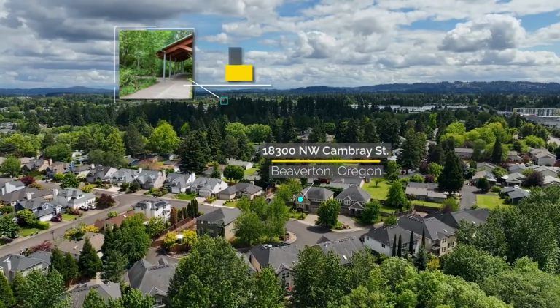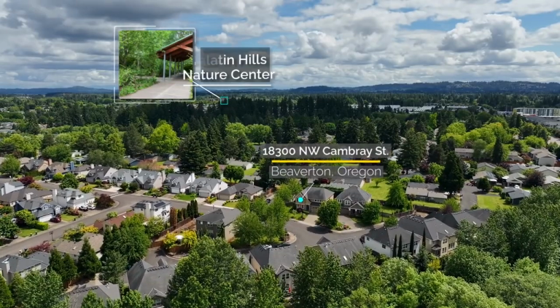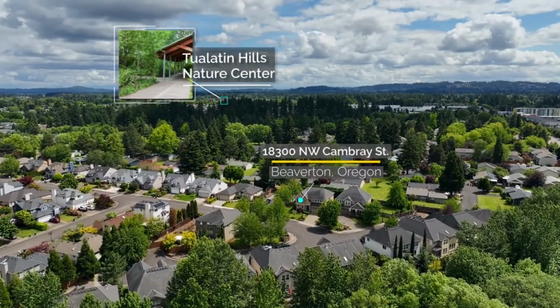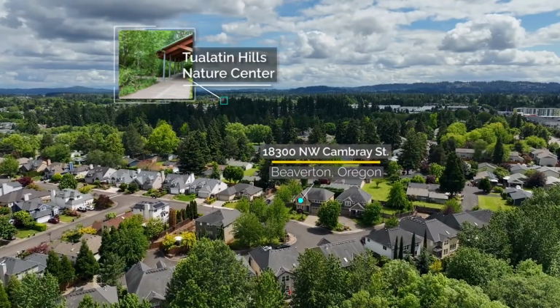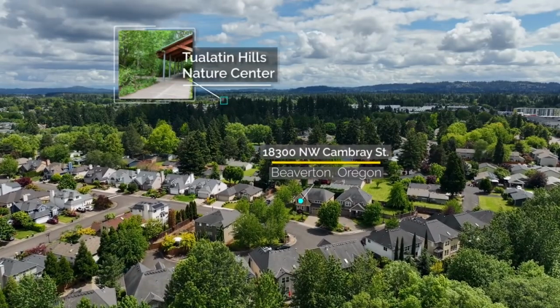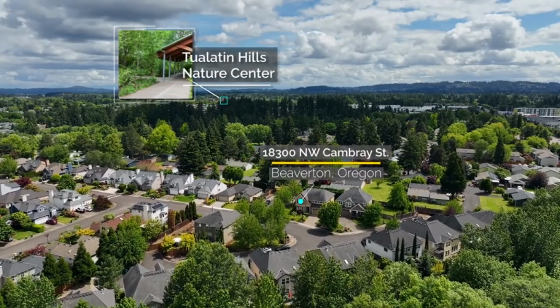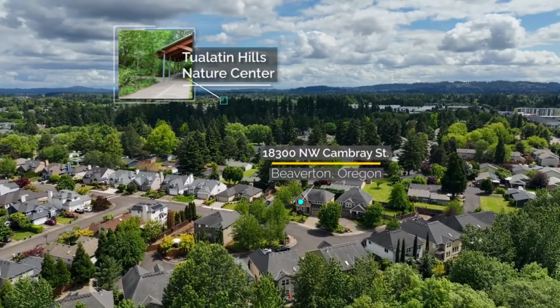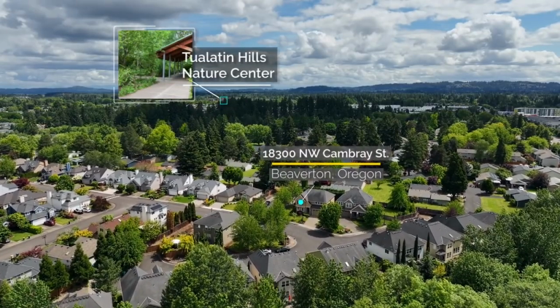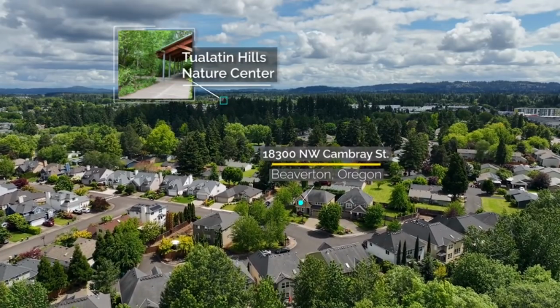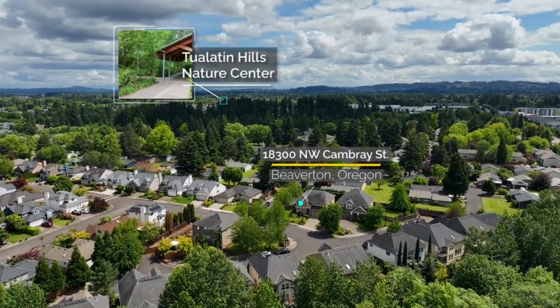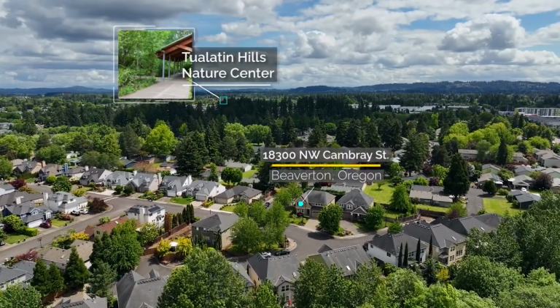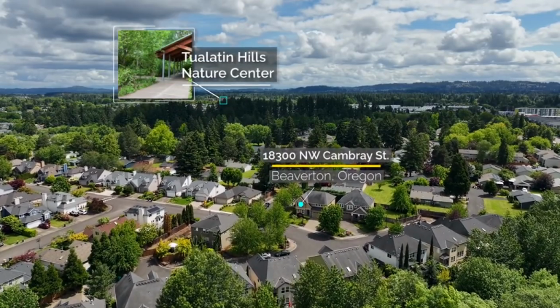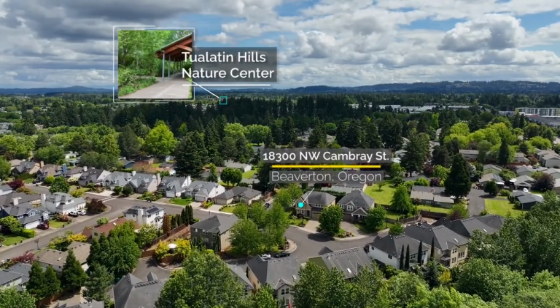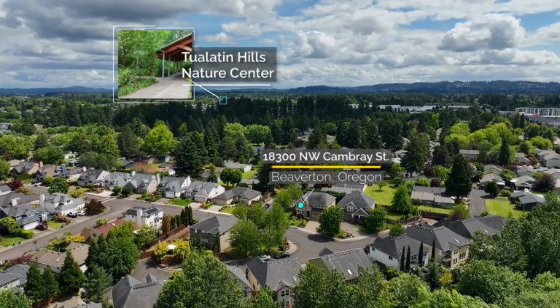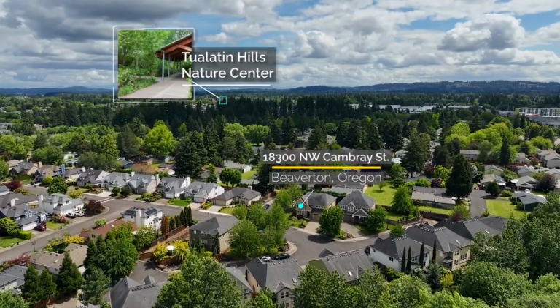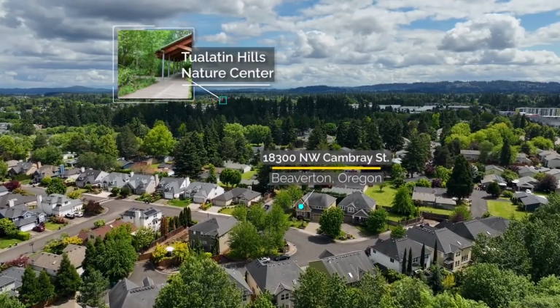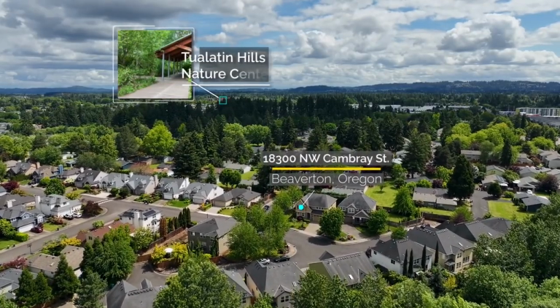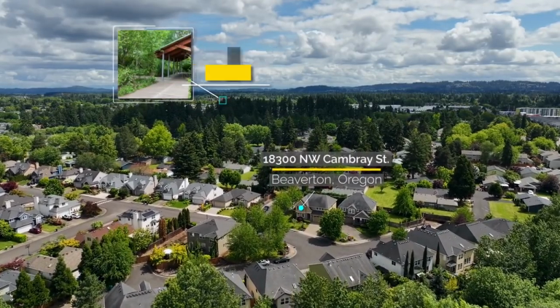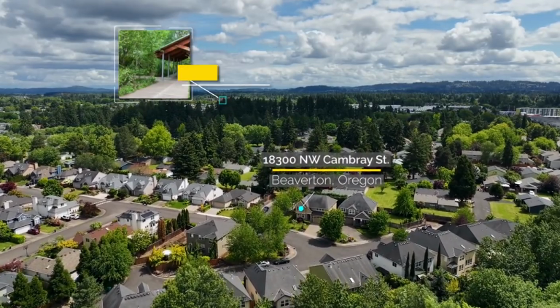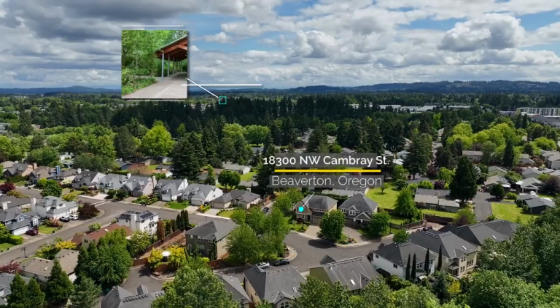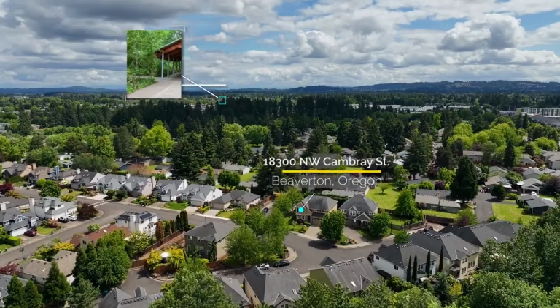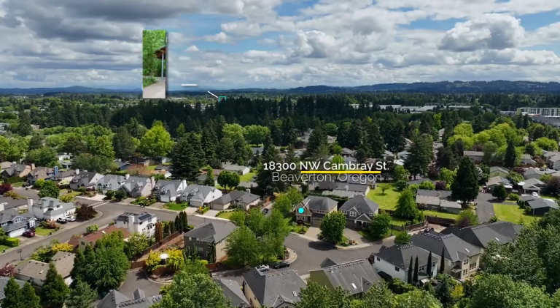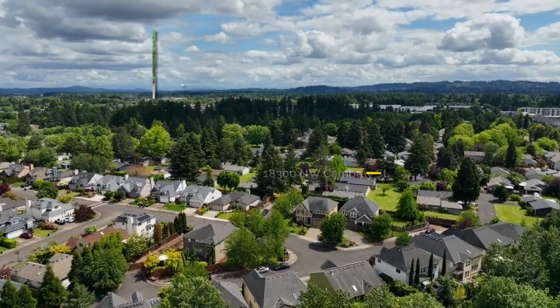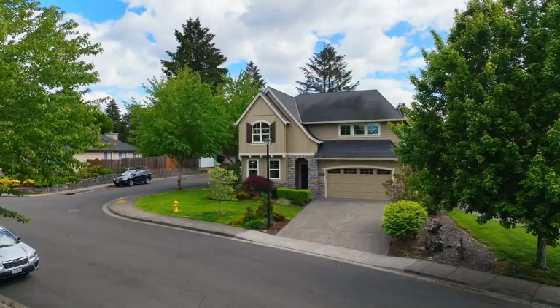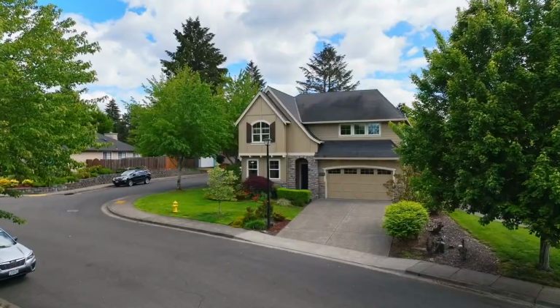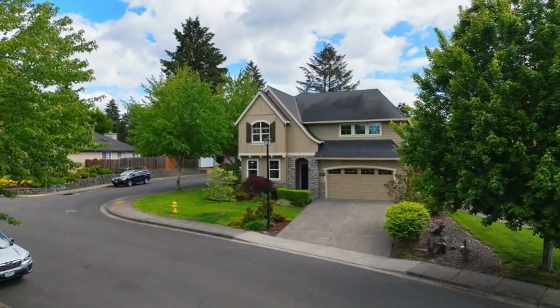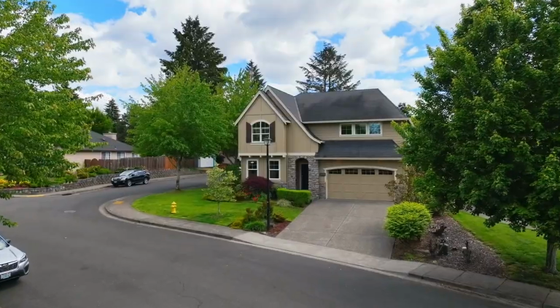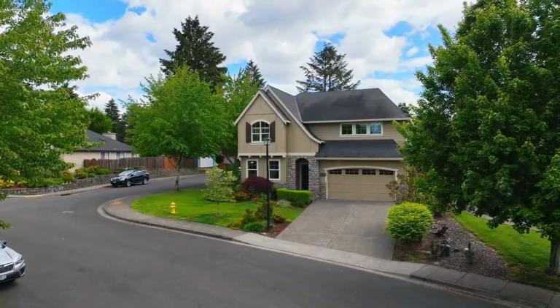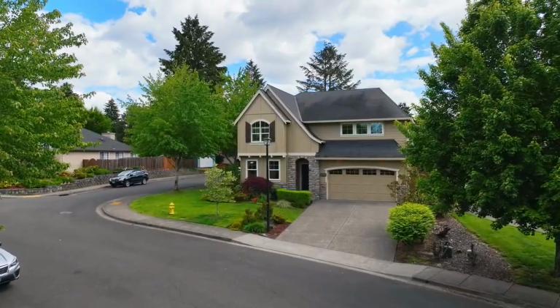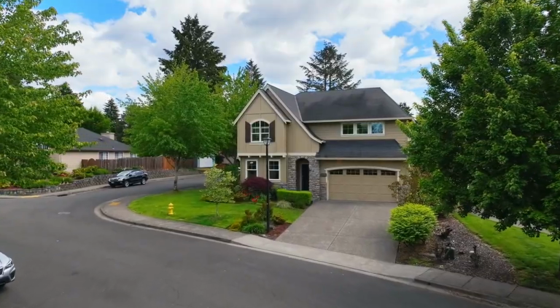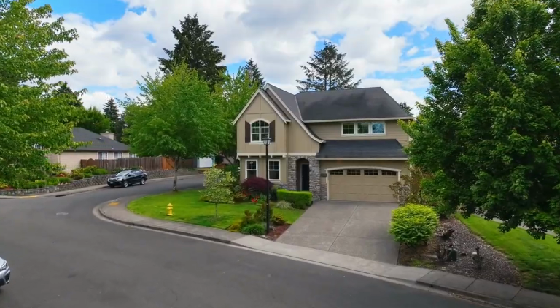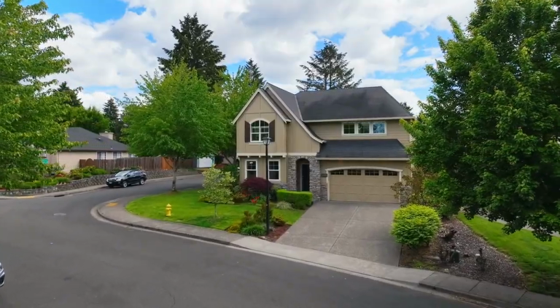Ideally situated on a corner lot, it's beautifully designed inside and out.